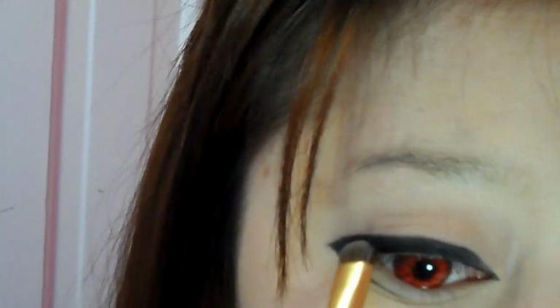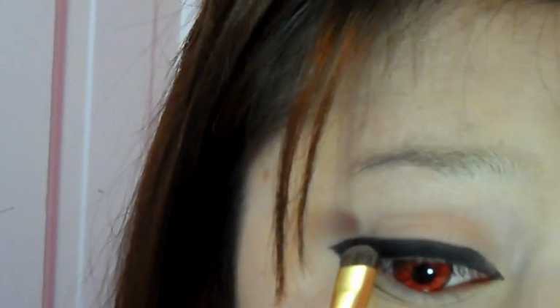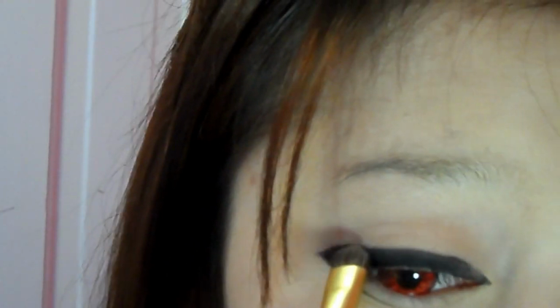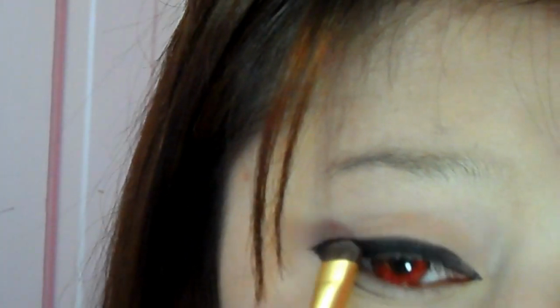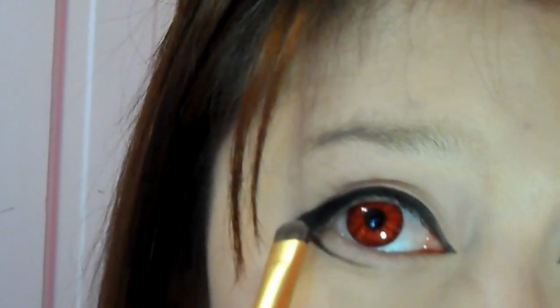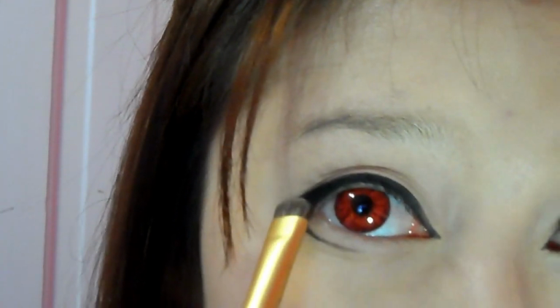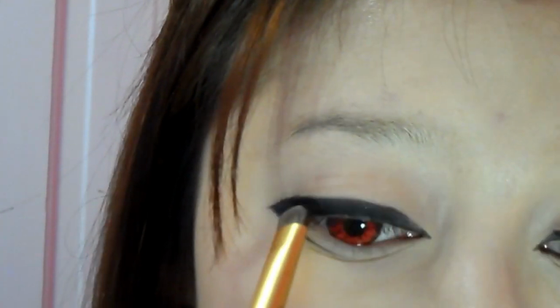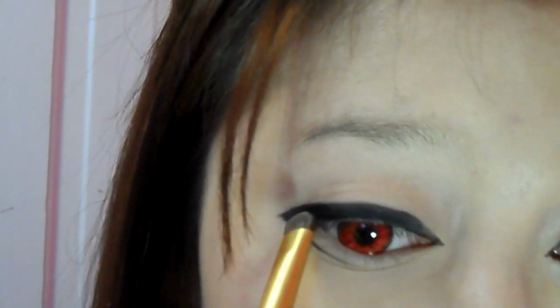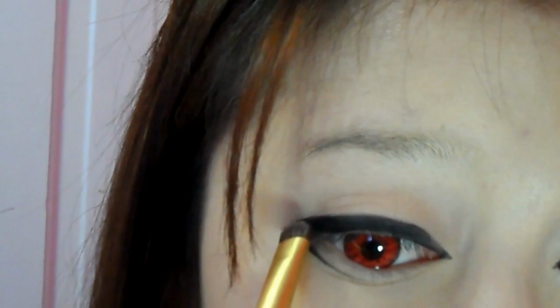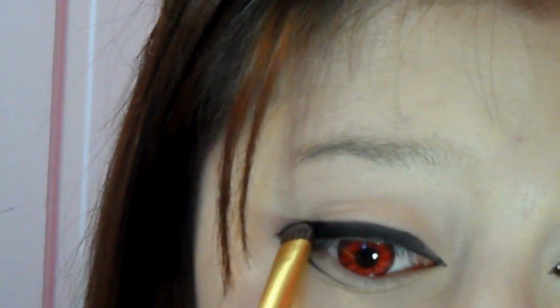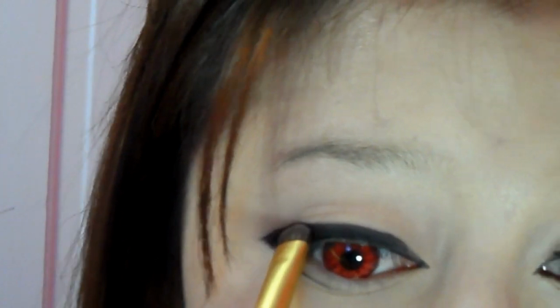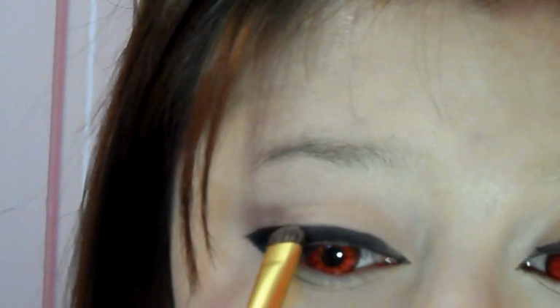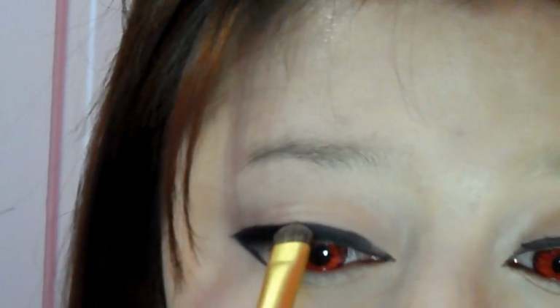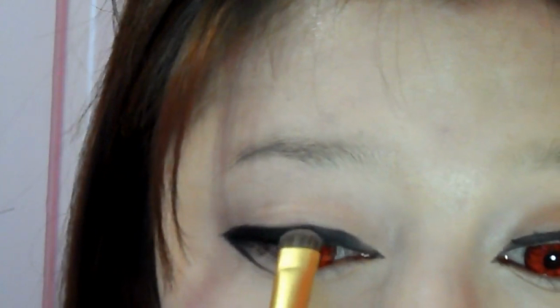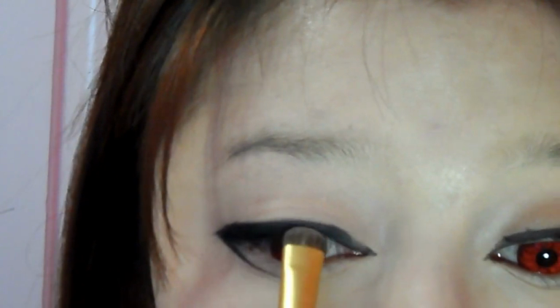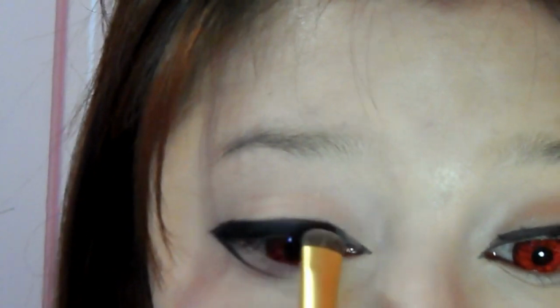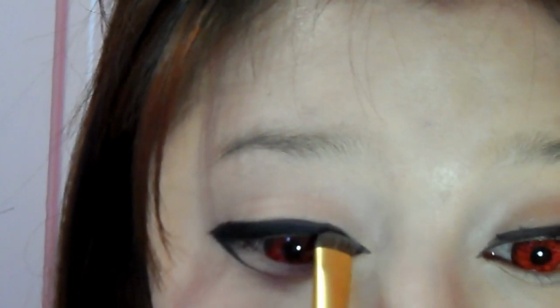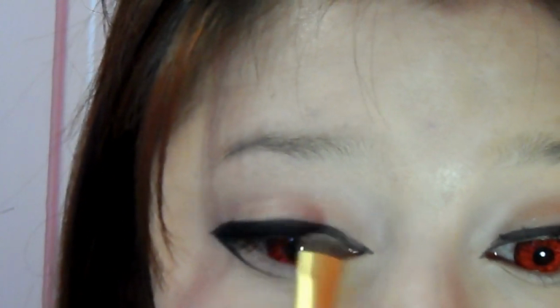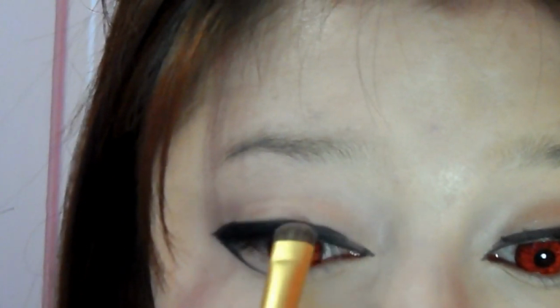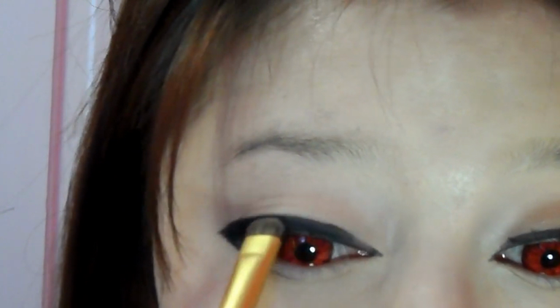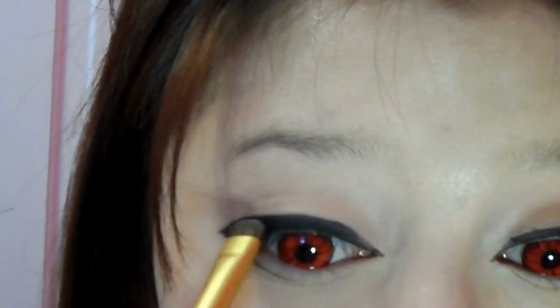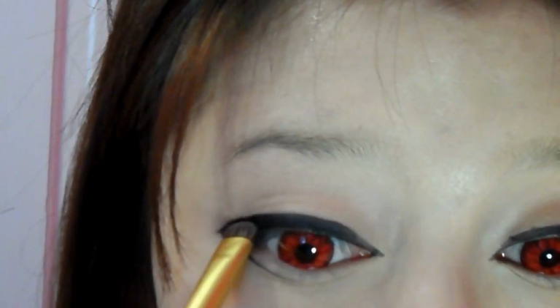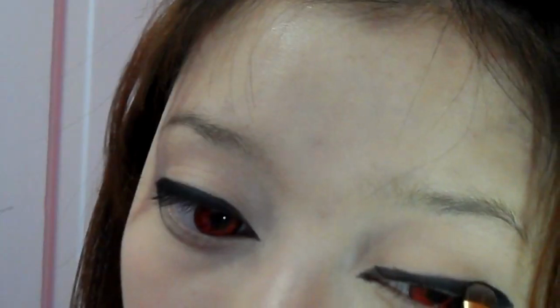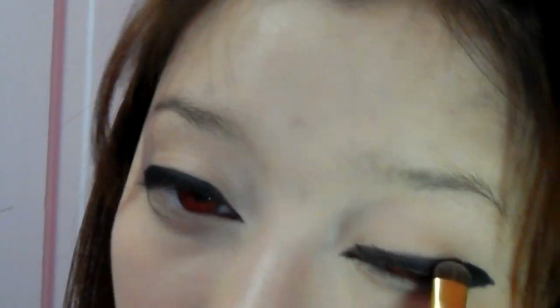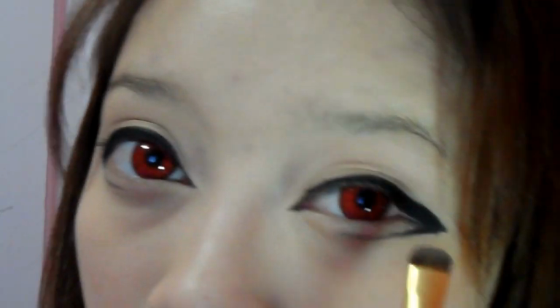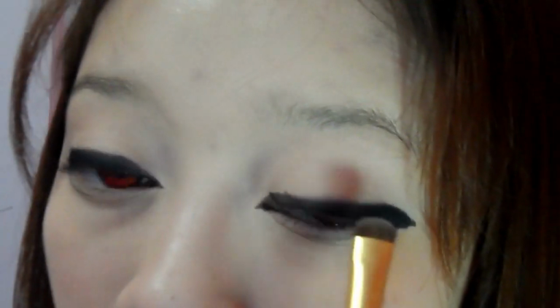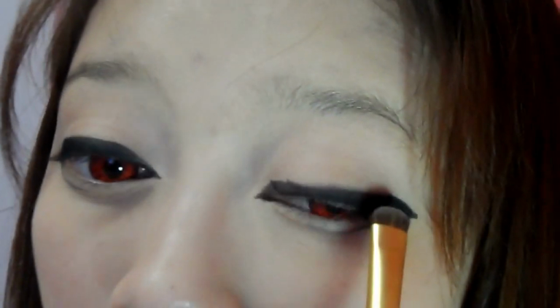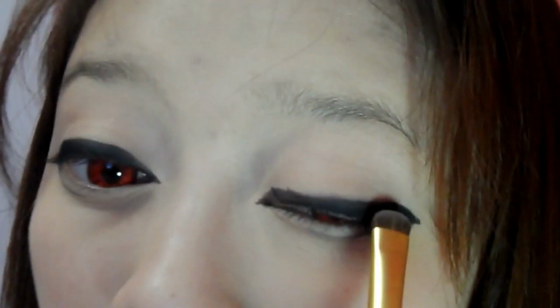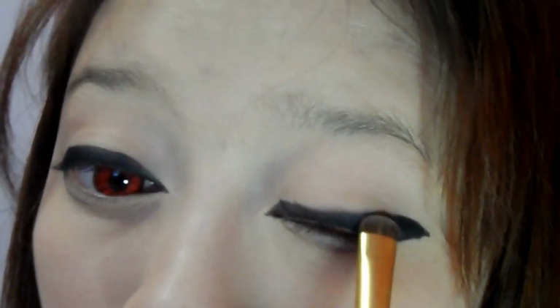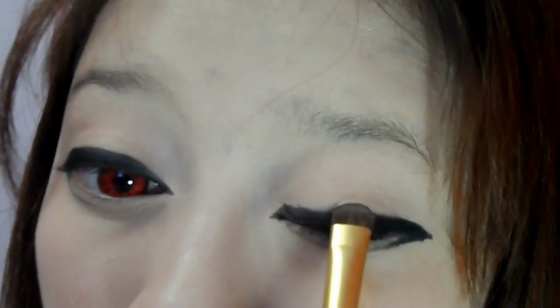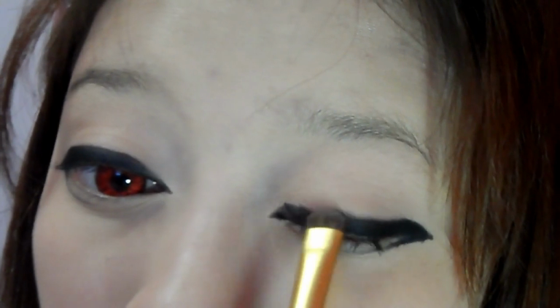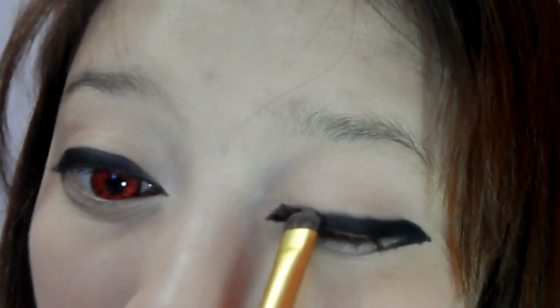Taking a black eyeshadow, I'm going to pat it on the eyeliner. This will help set the liner and help it won't smear easily.